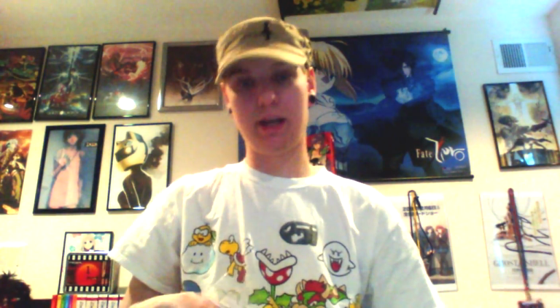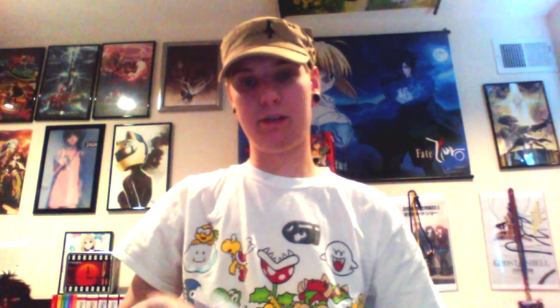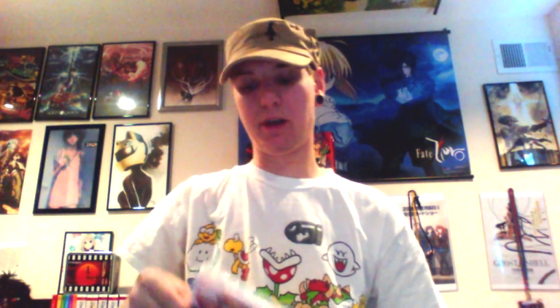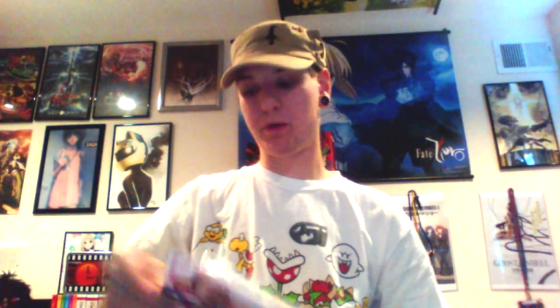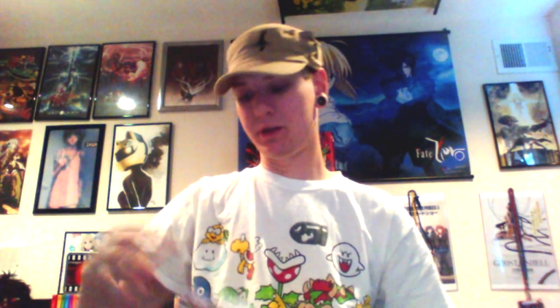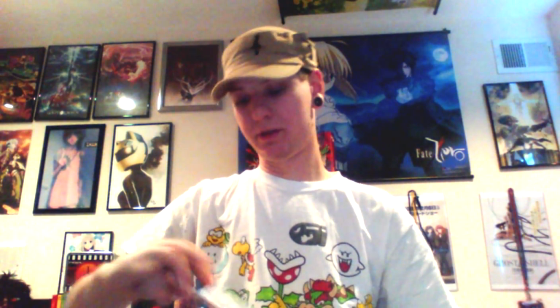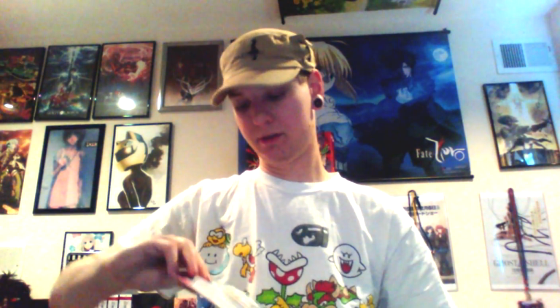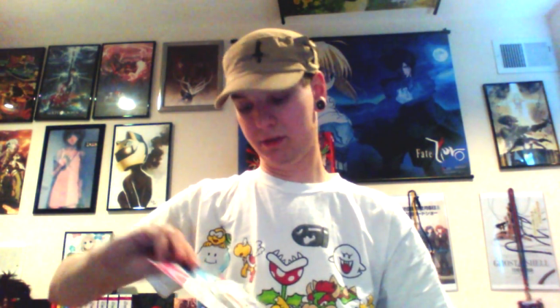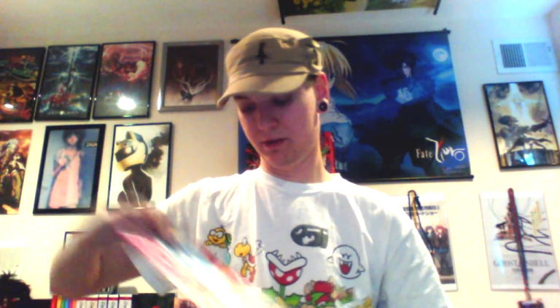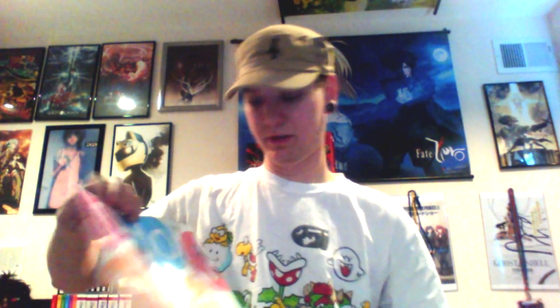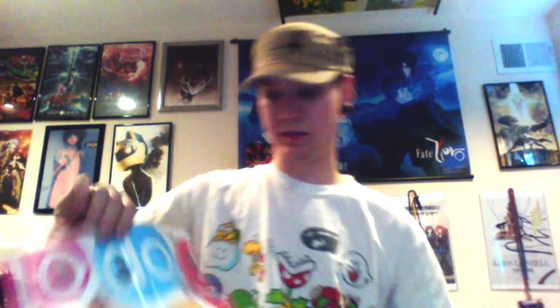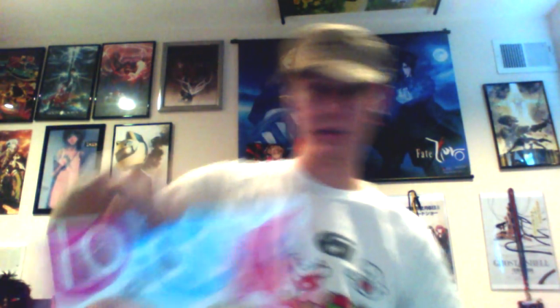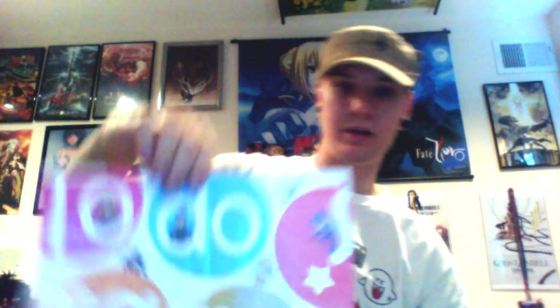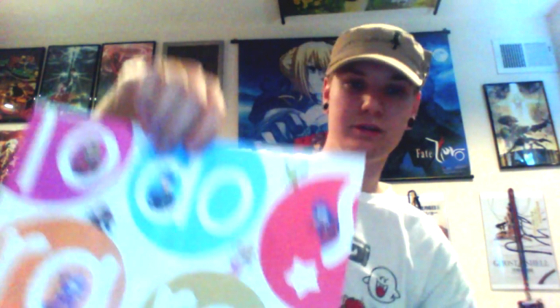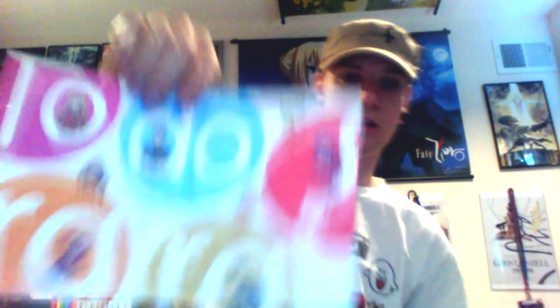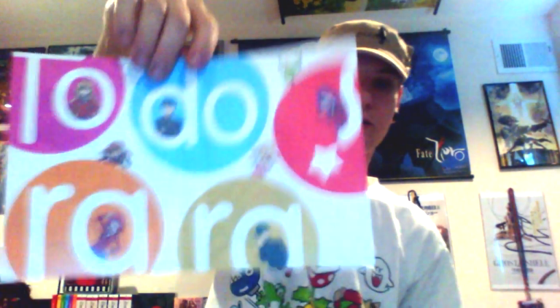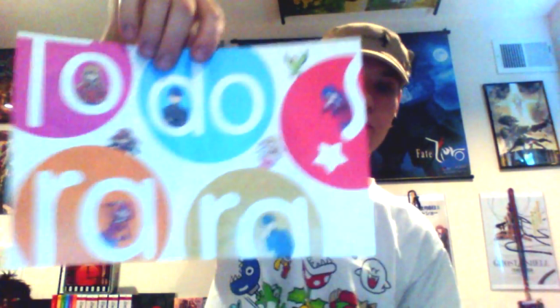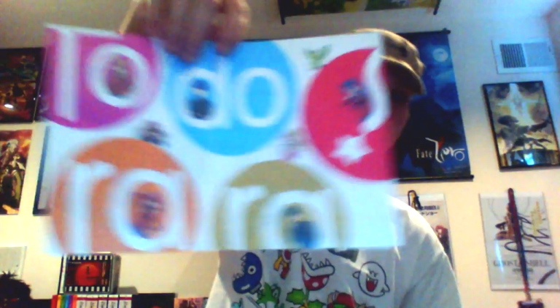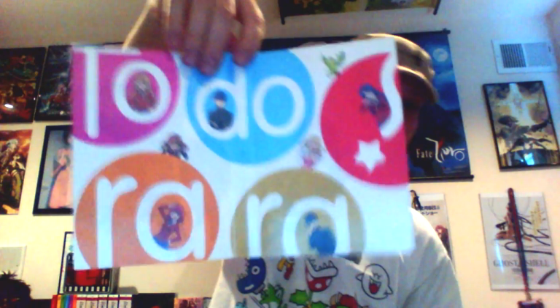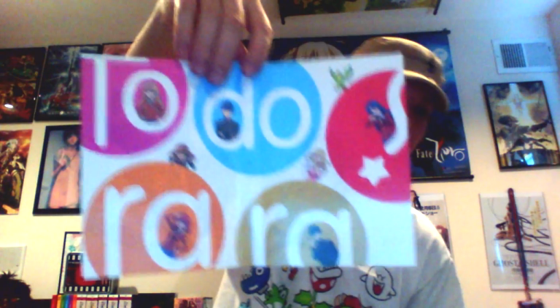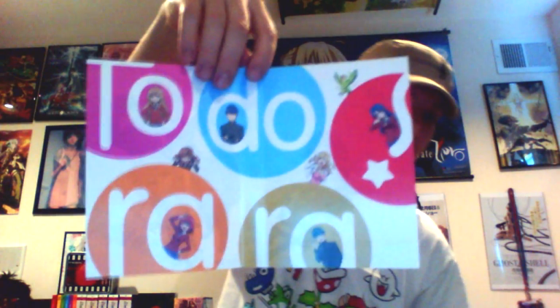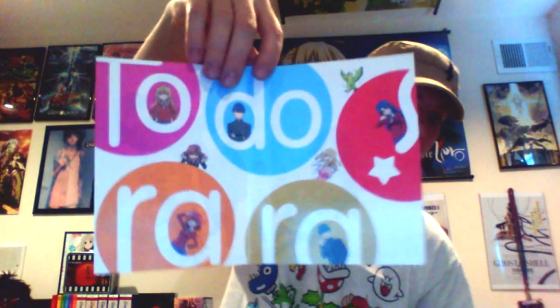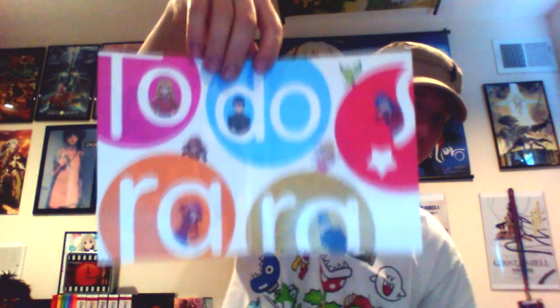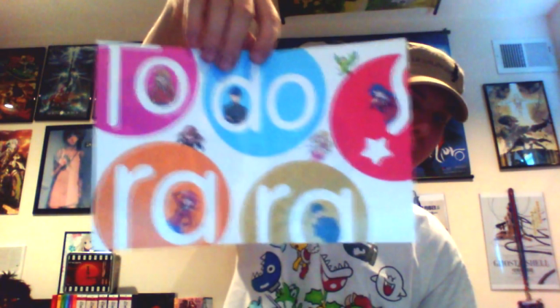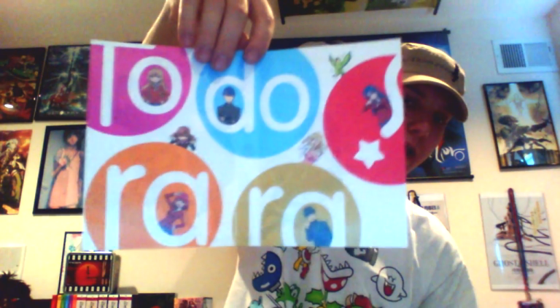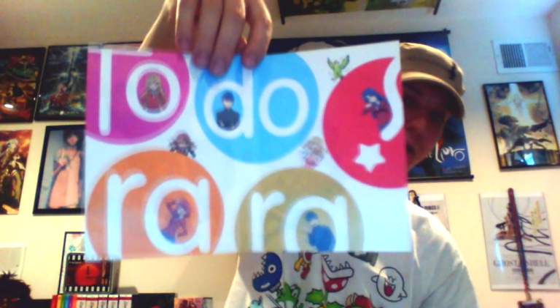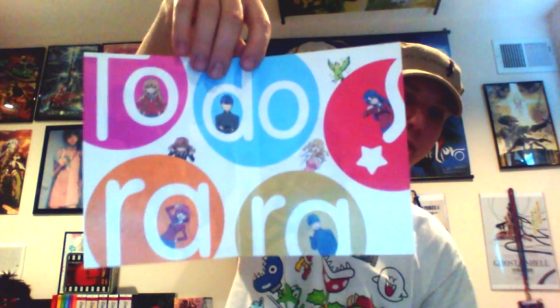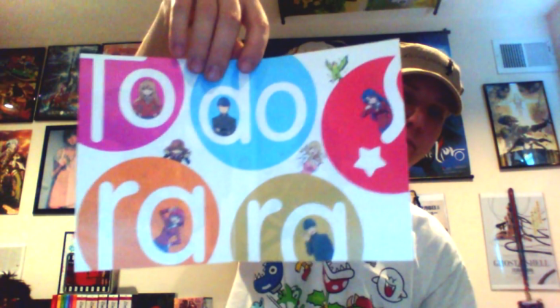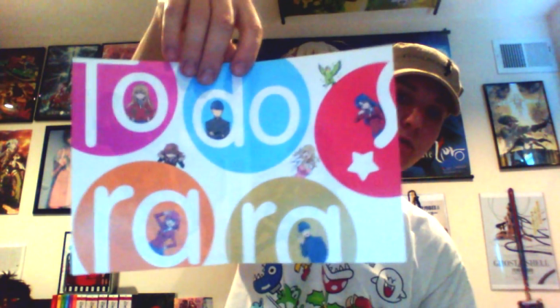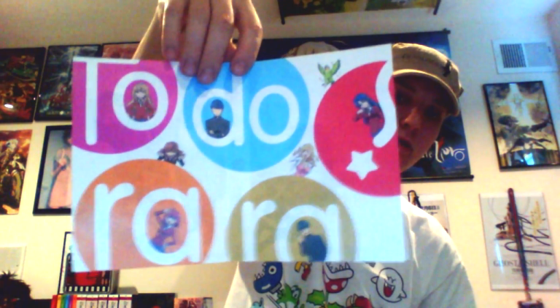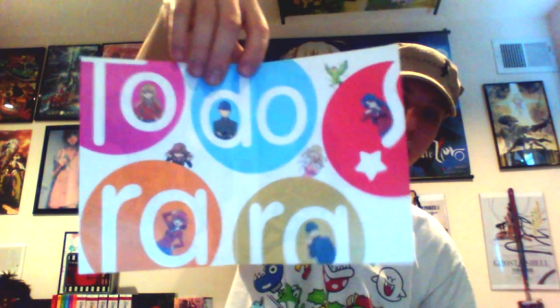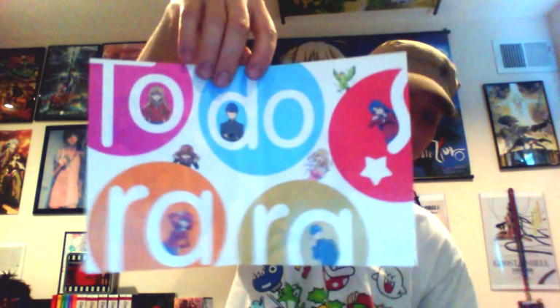Inside artwork is like Toradora symbols with the characters hanging out around them. Pretty interesting.